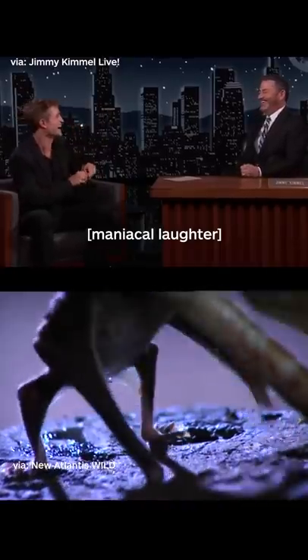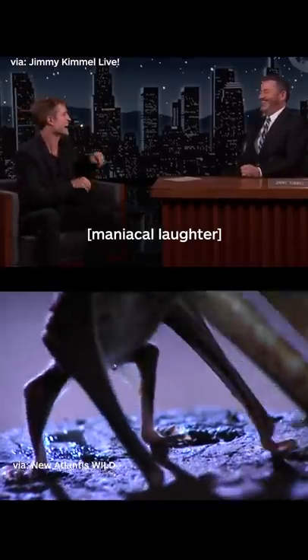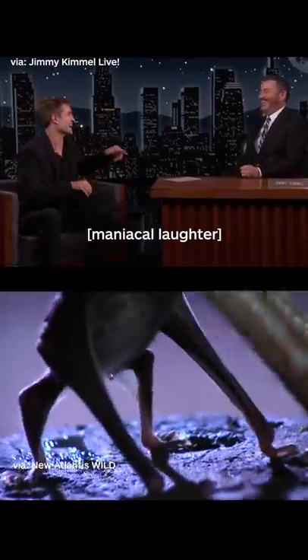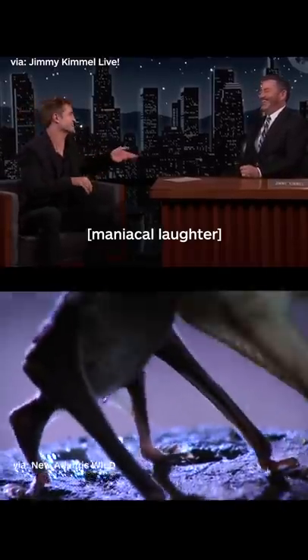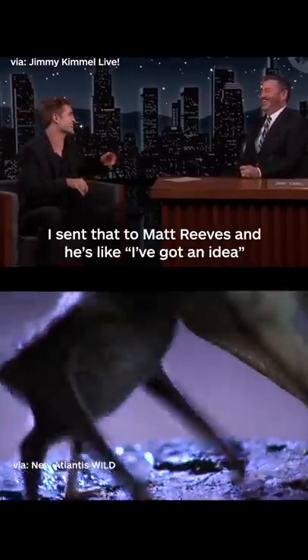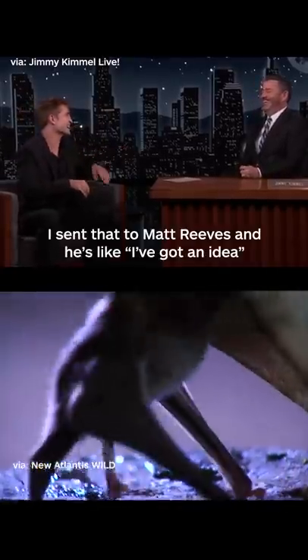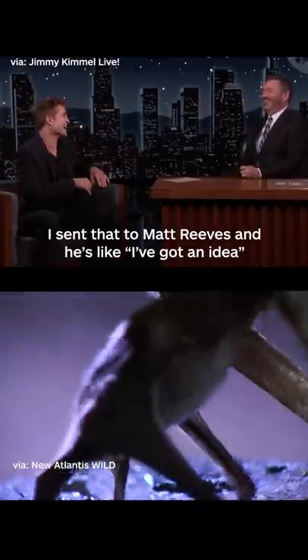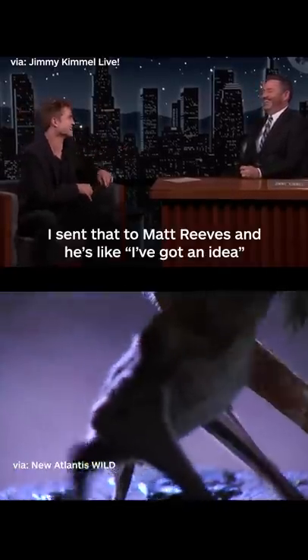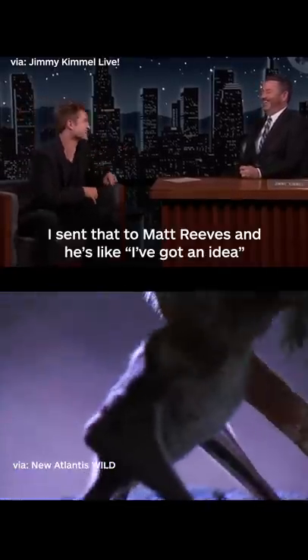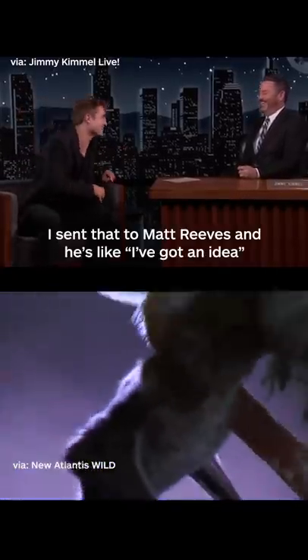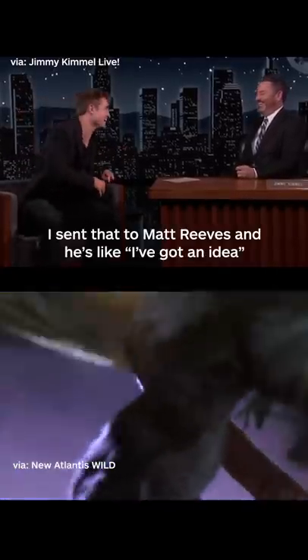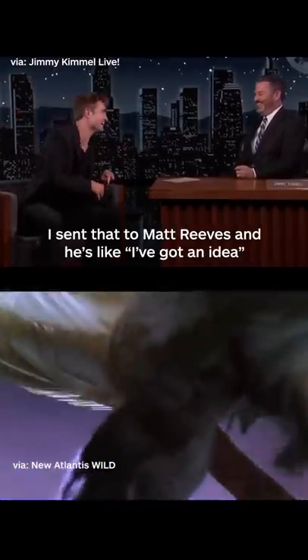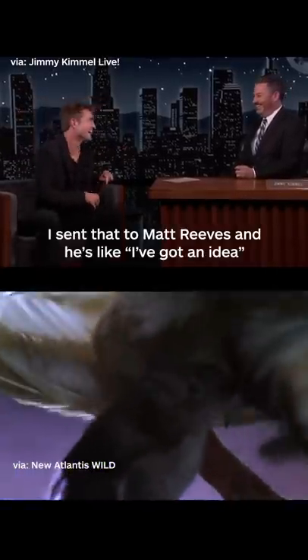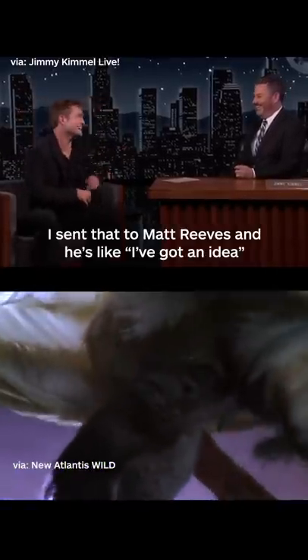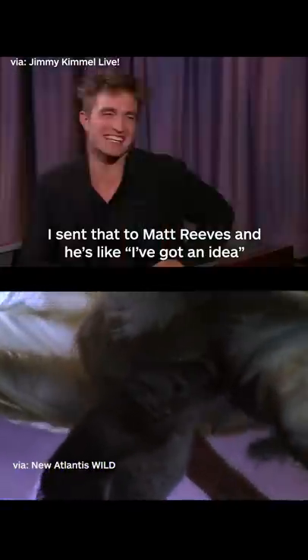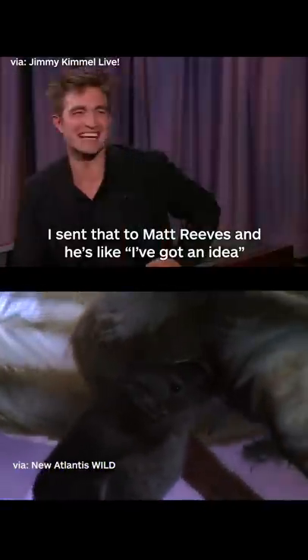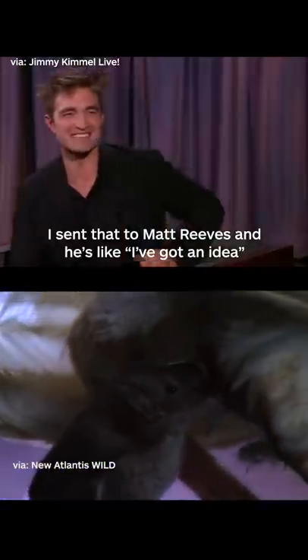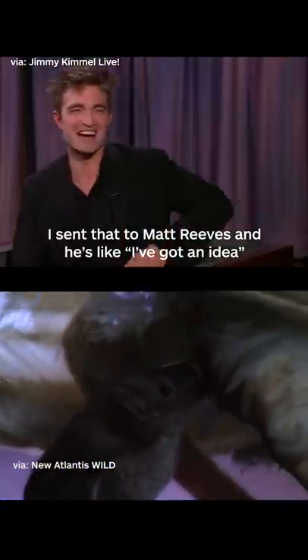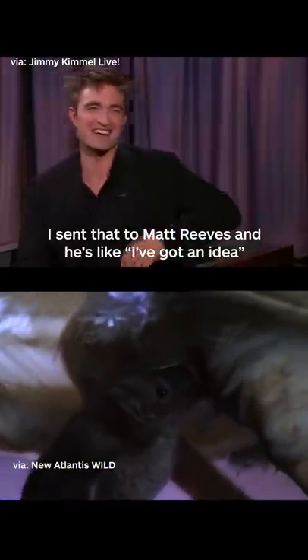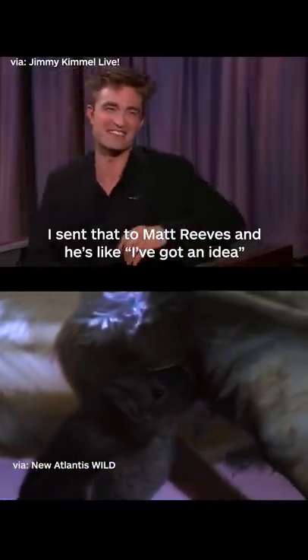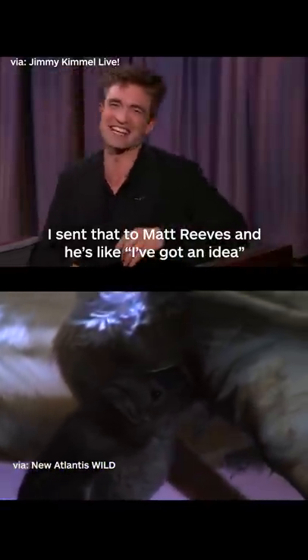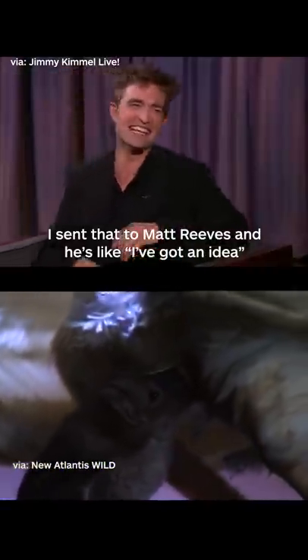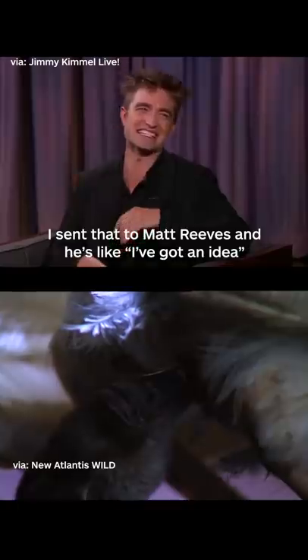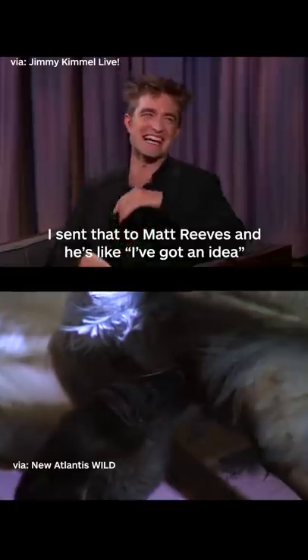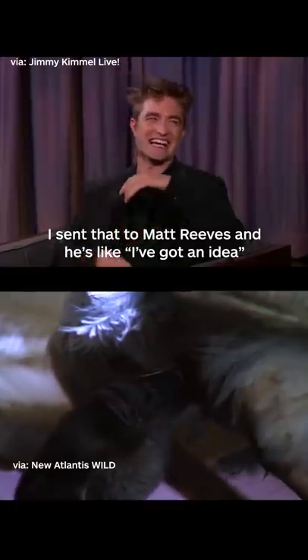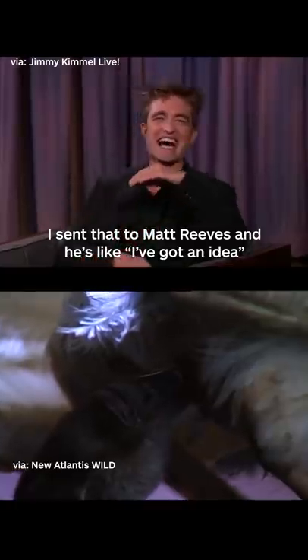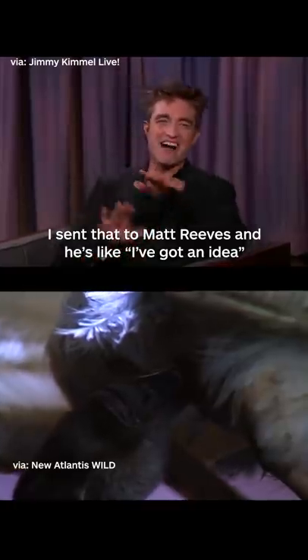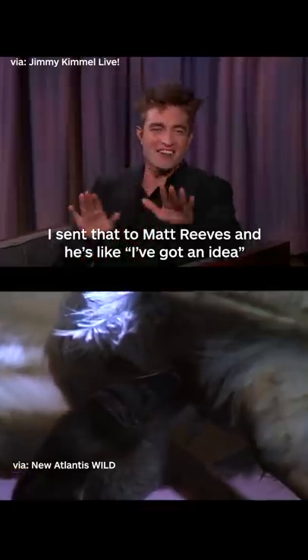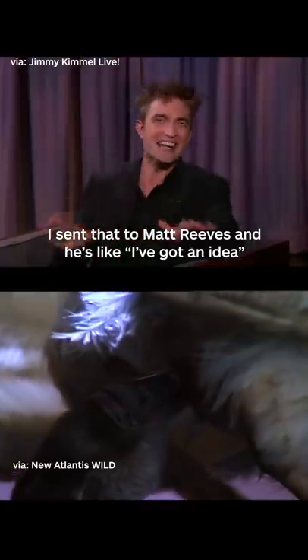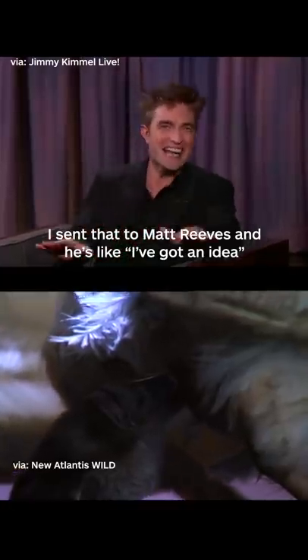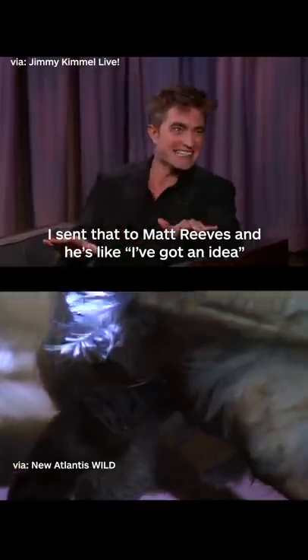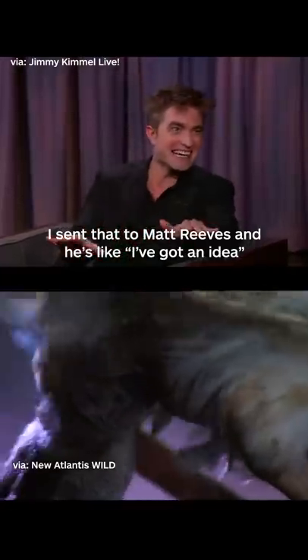And I sent that to Matt Reeves and he's like, I've got an idea.